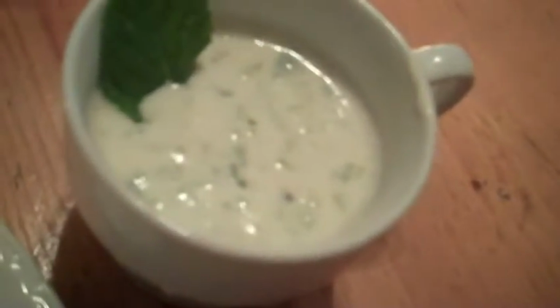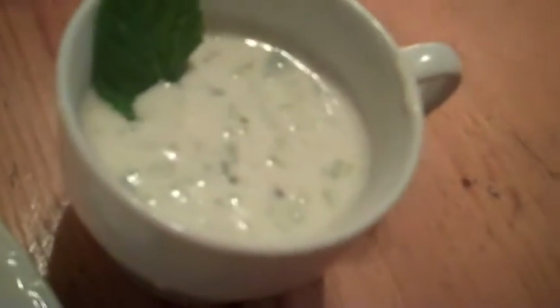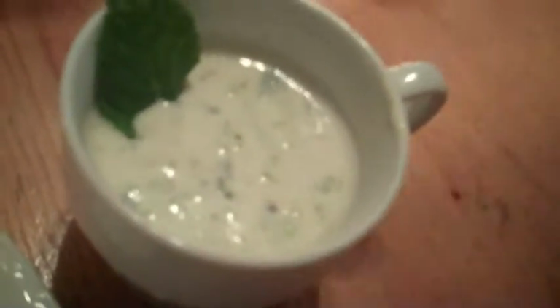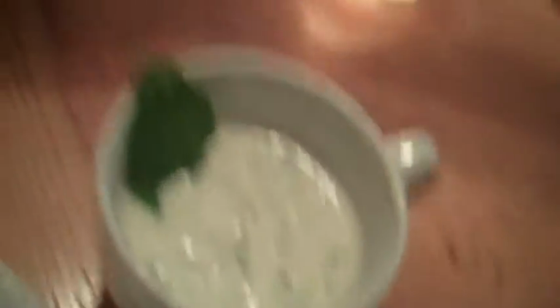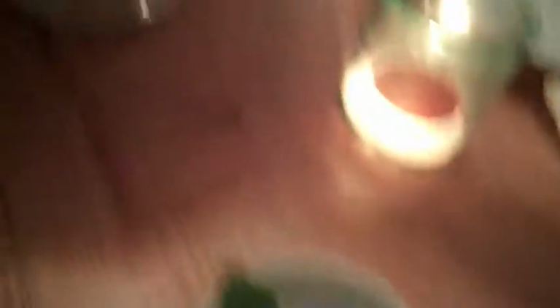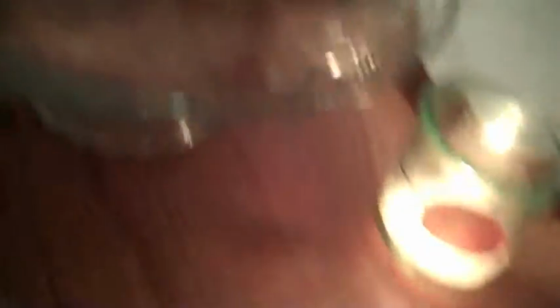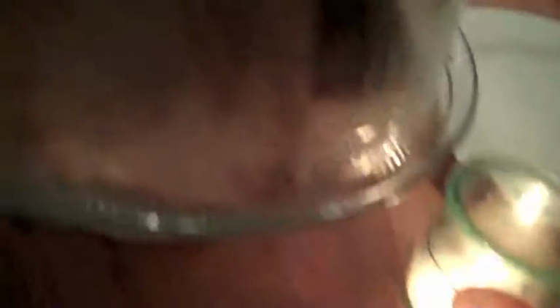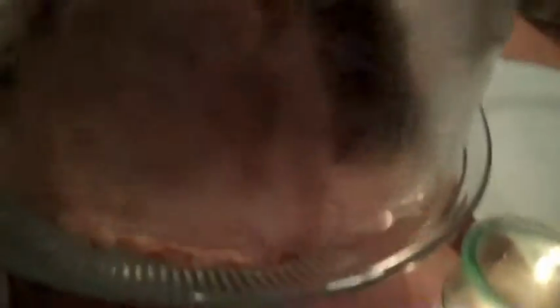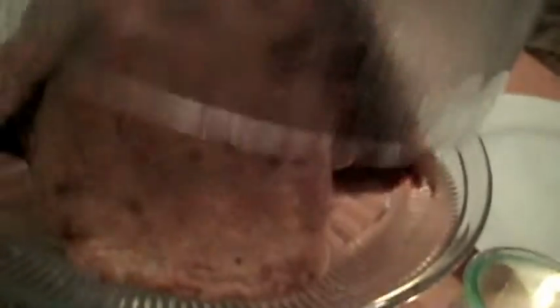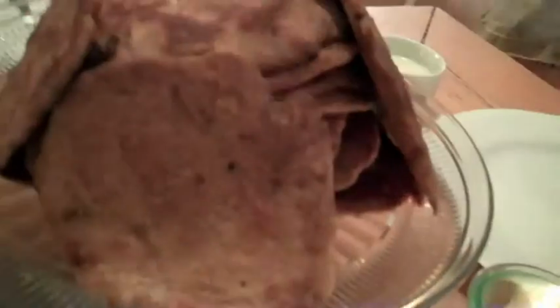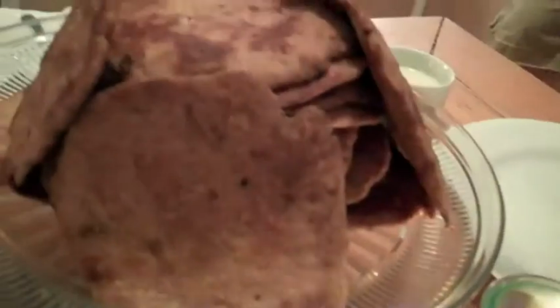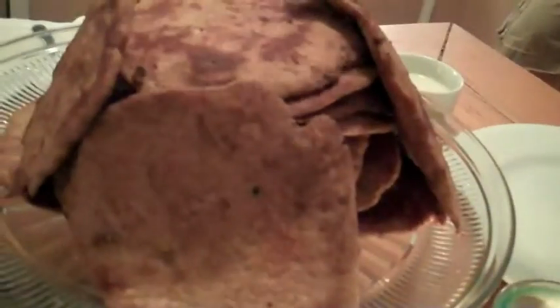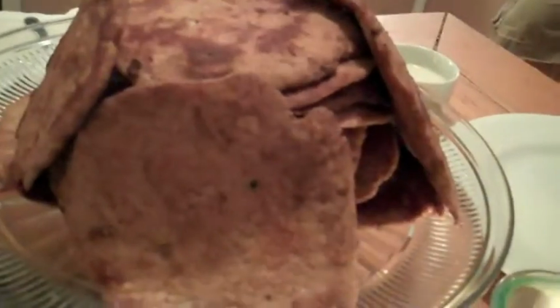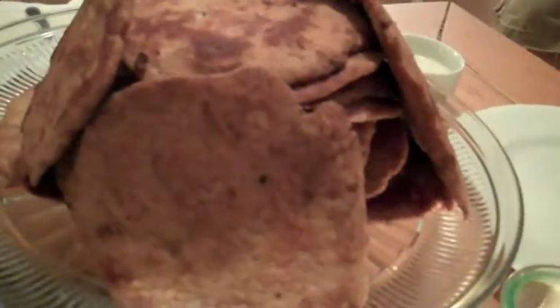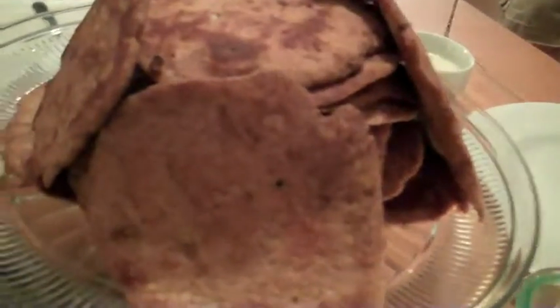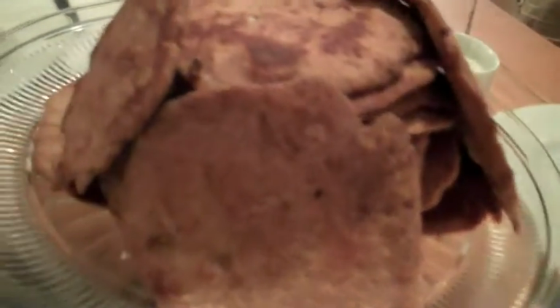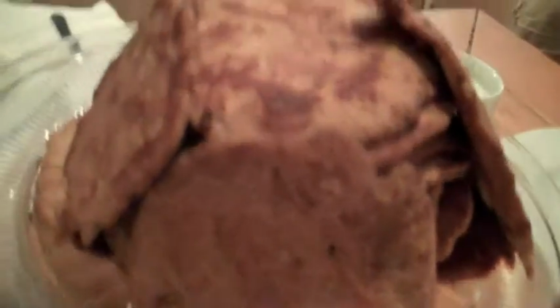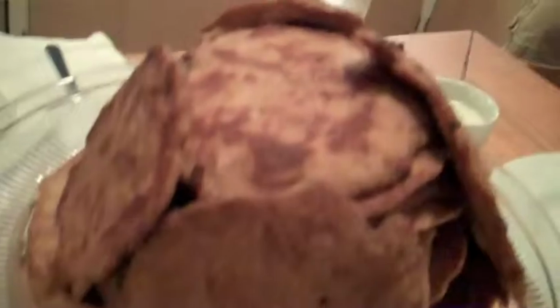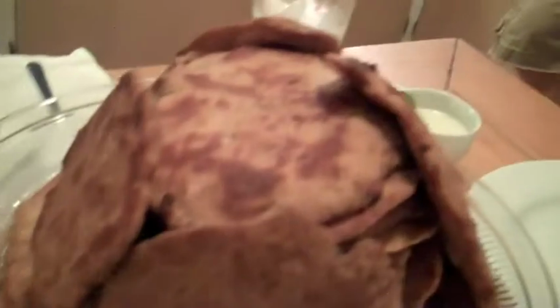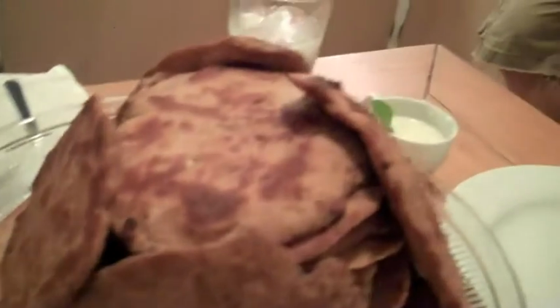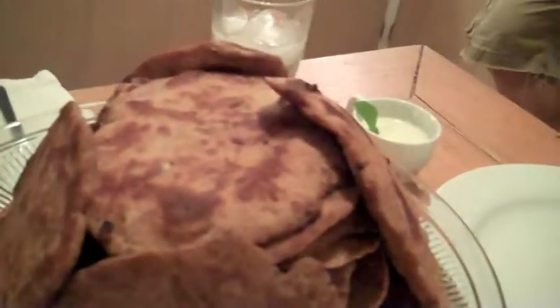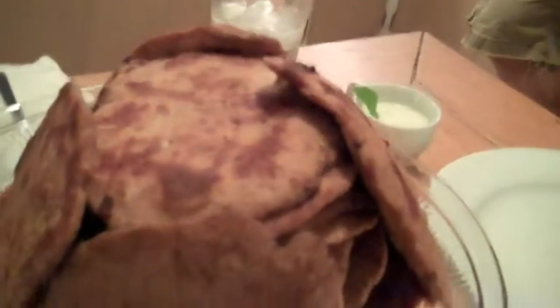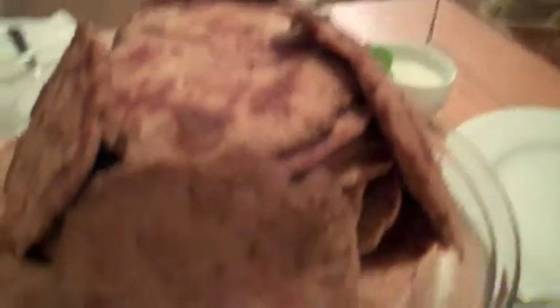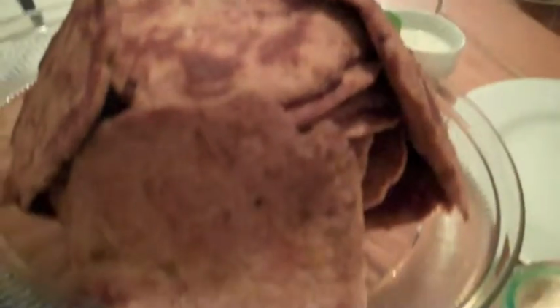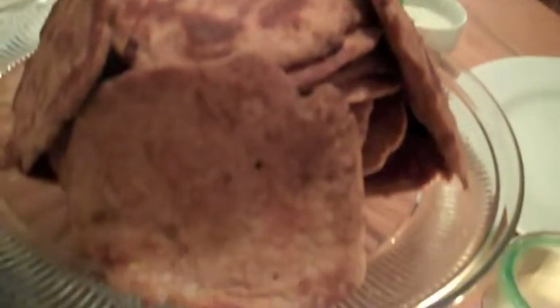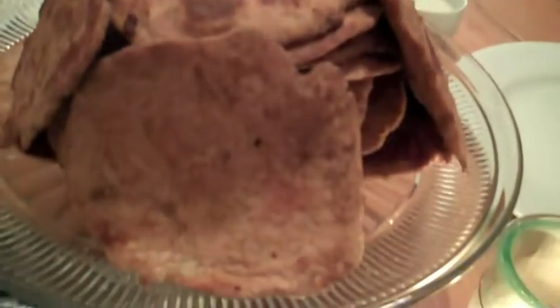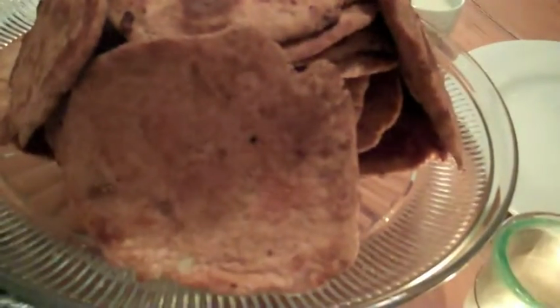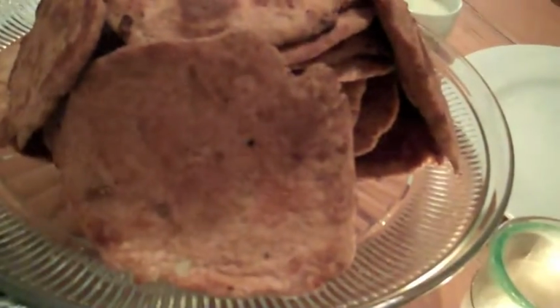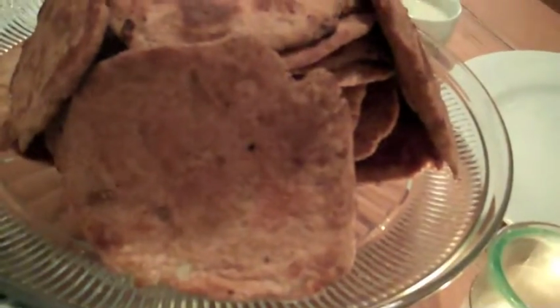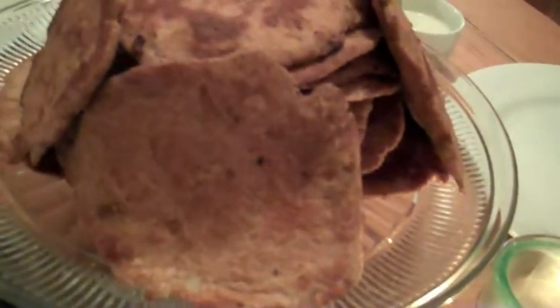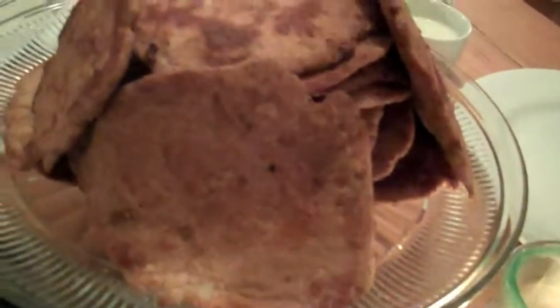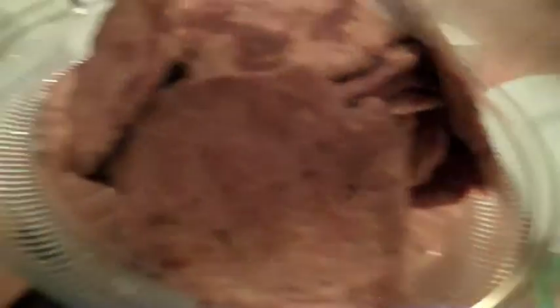Yep, and then this is naan, which is like whole wheat bread with garlic. Garlic, and some secret ingredients.